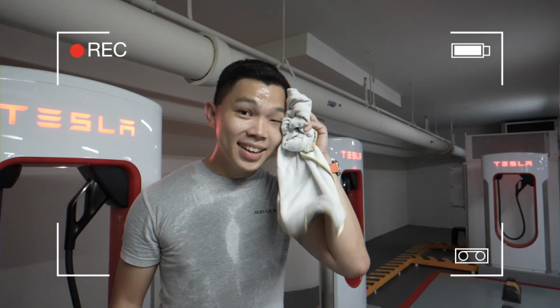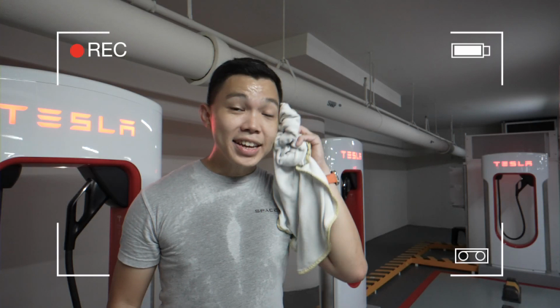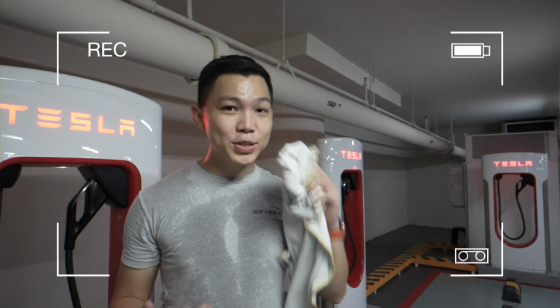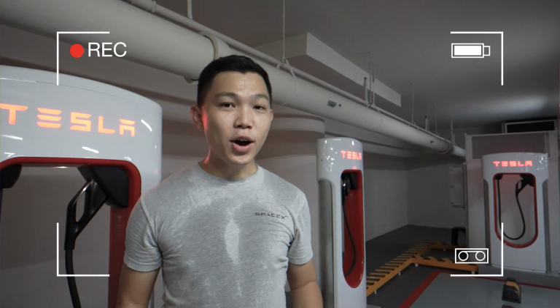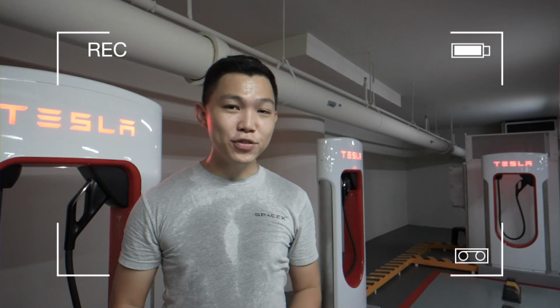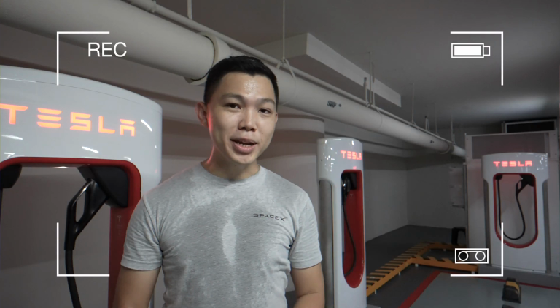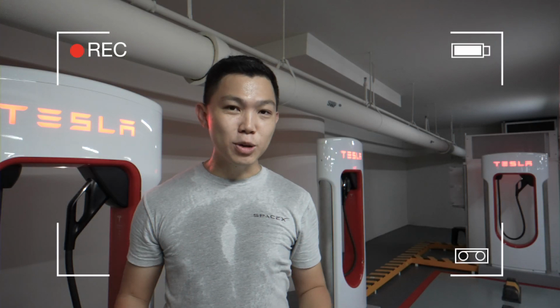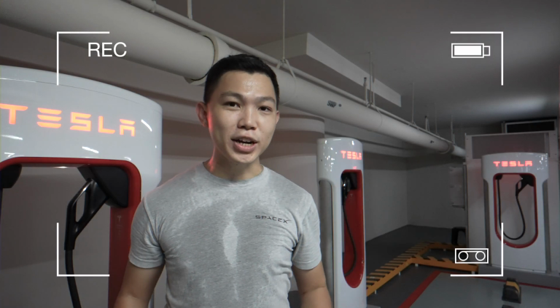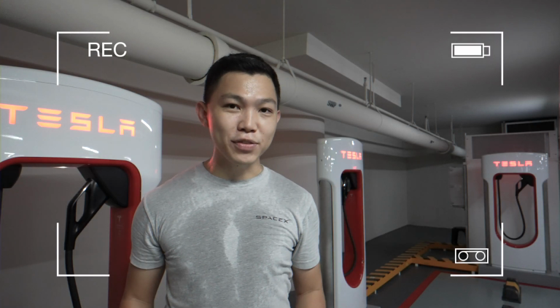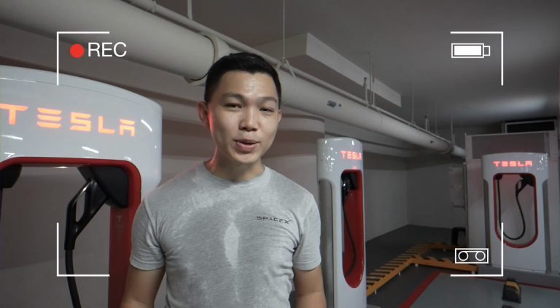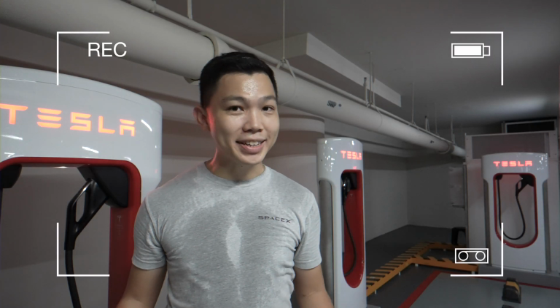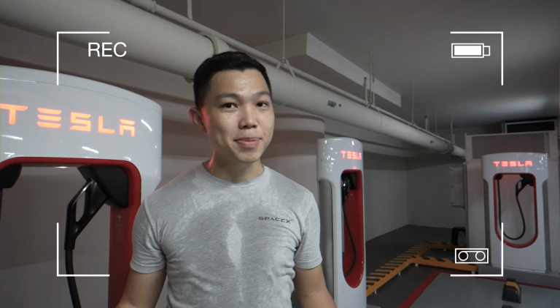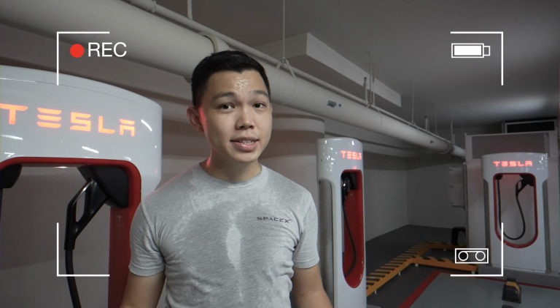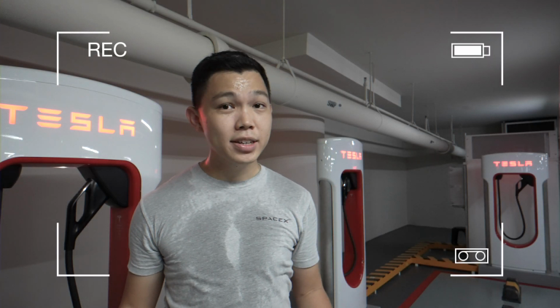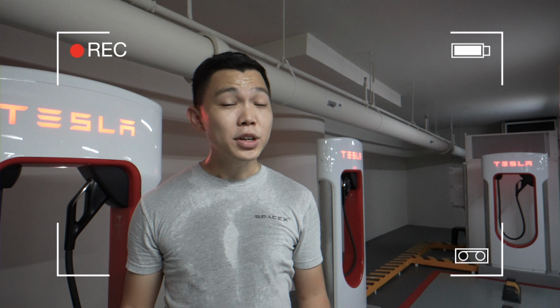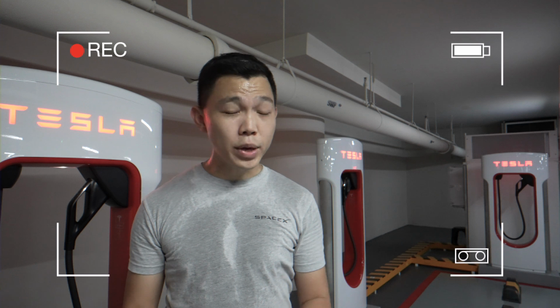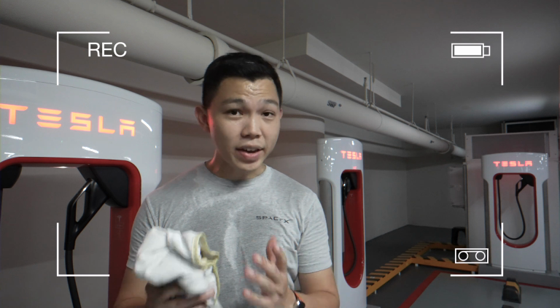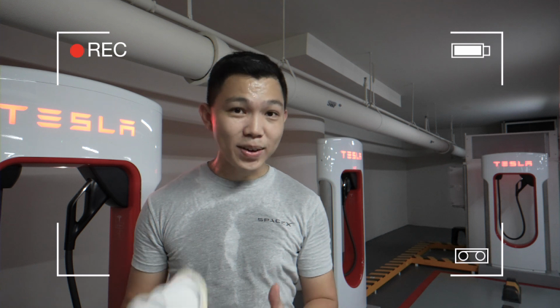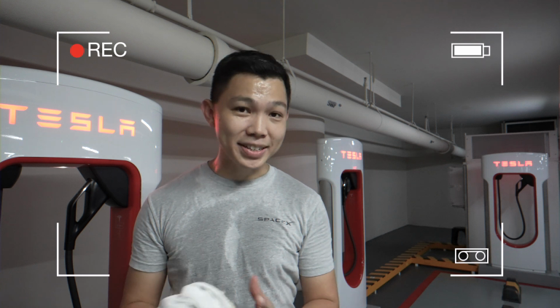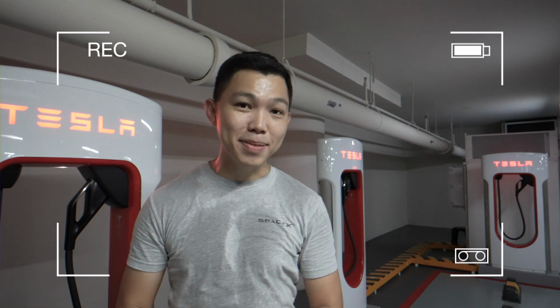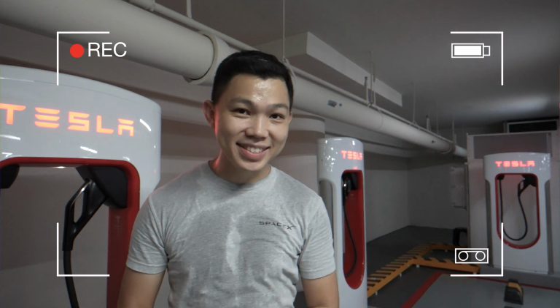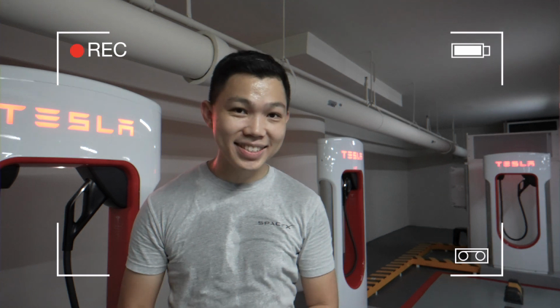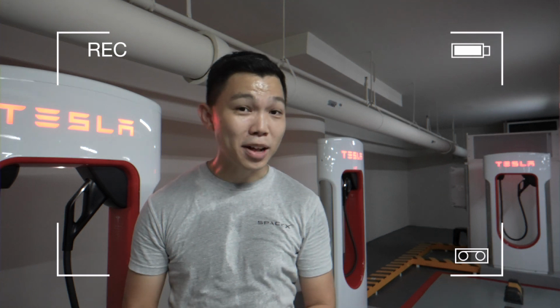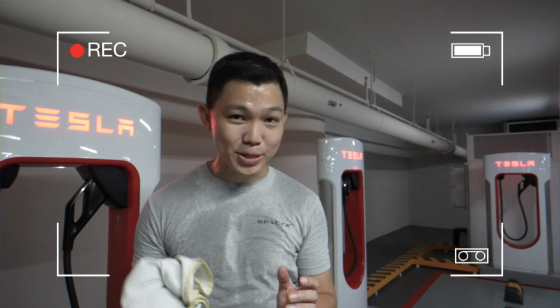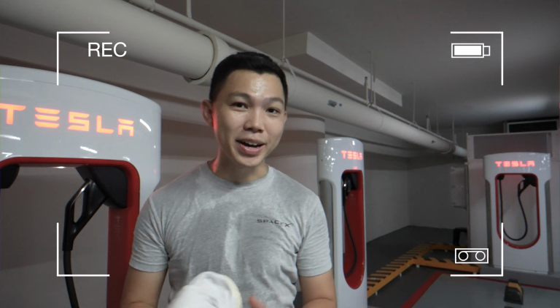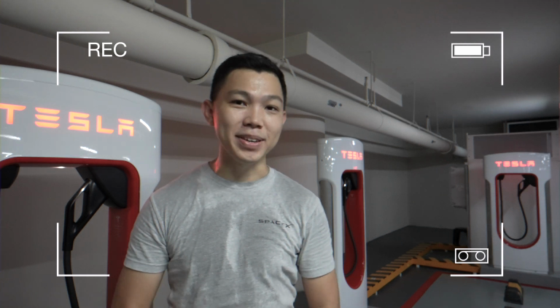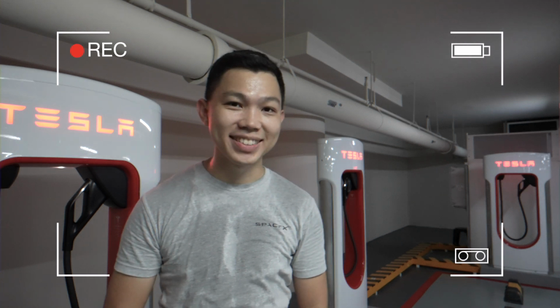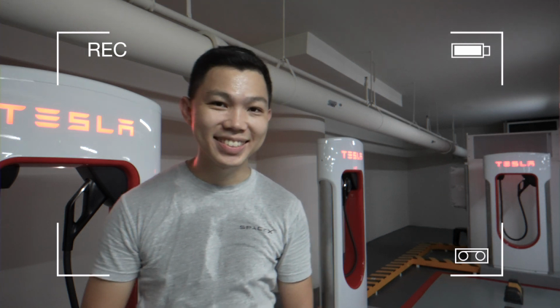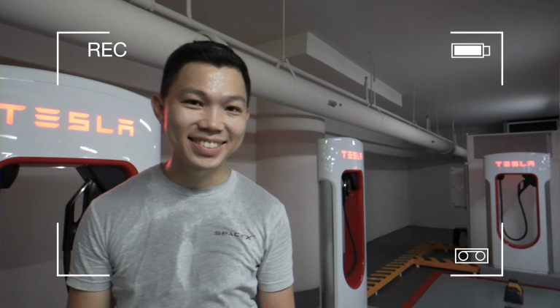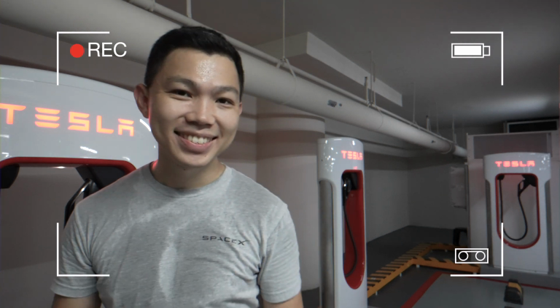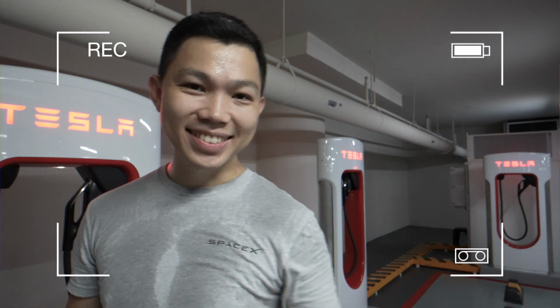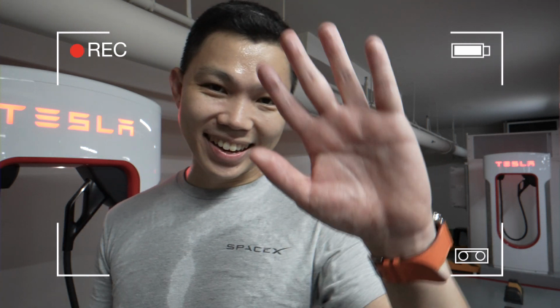It's so hot filming these supercharger videos in car parks — could we have air conditioning in car parks? I'd be super happy. Take care.